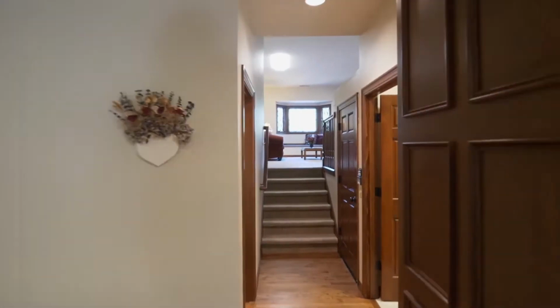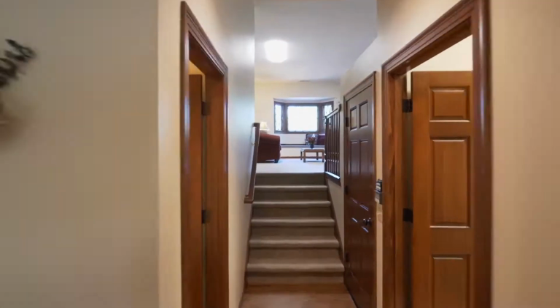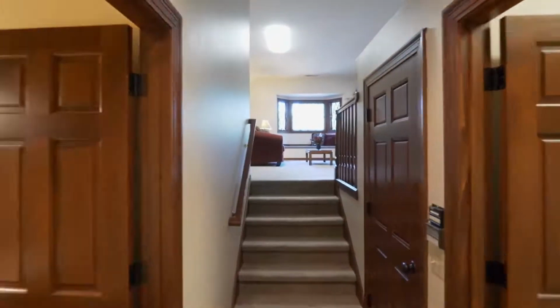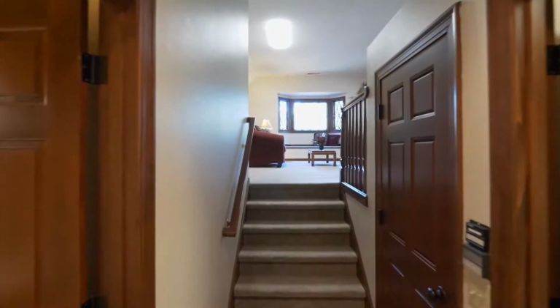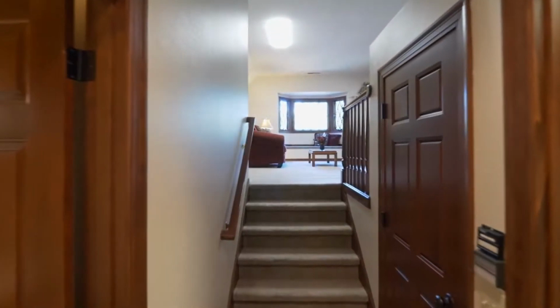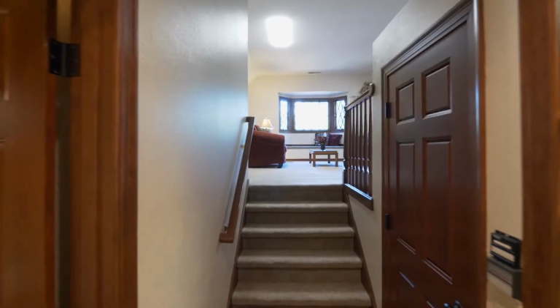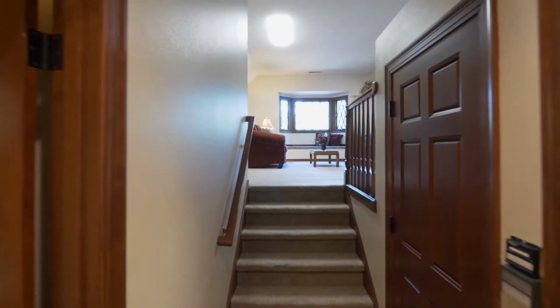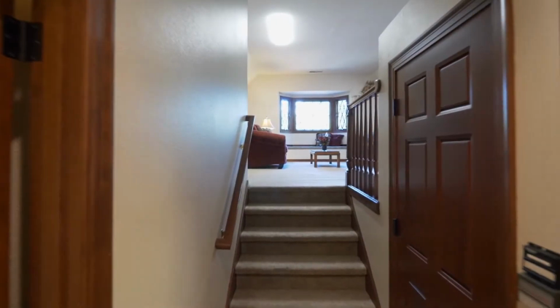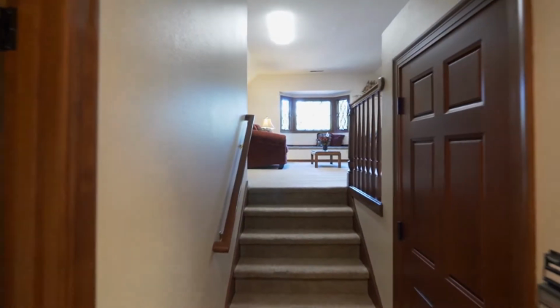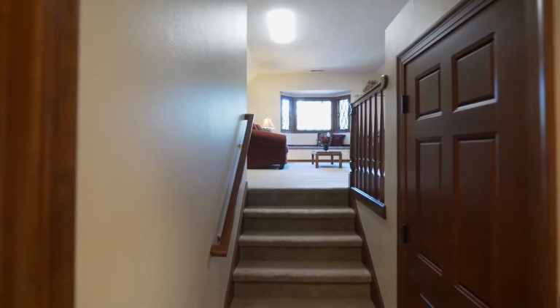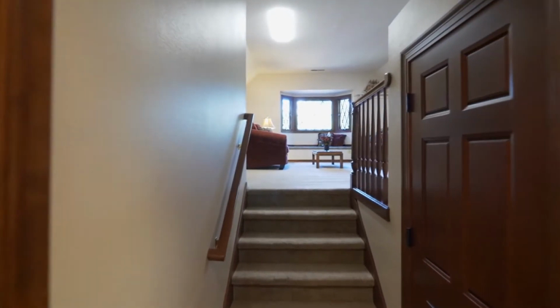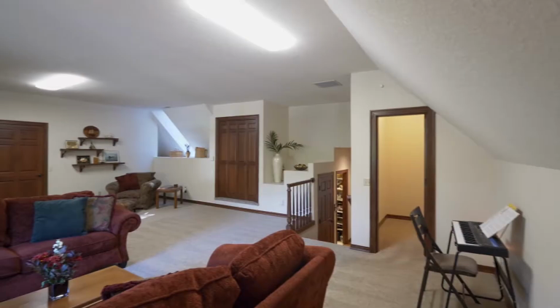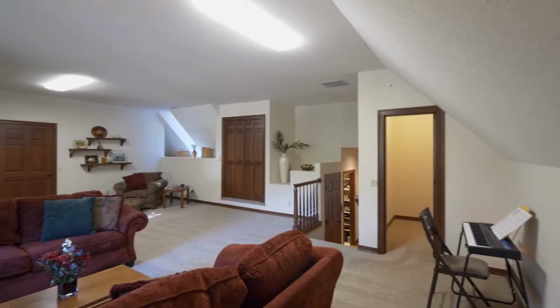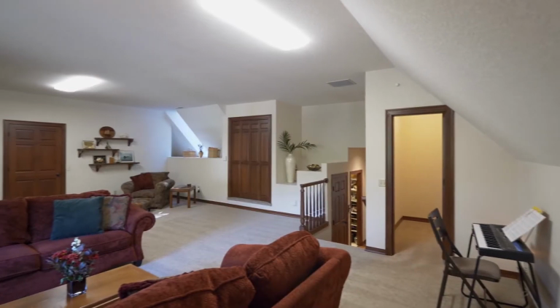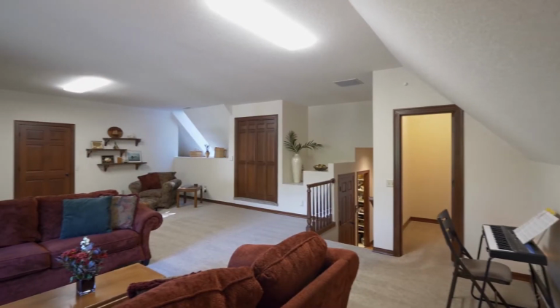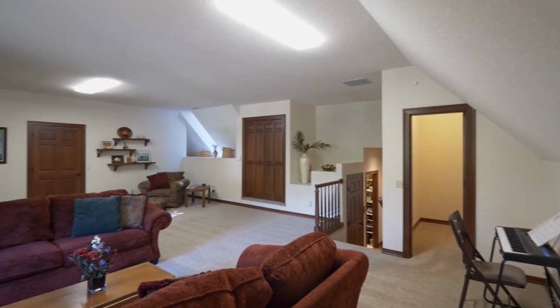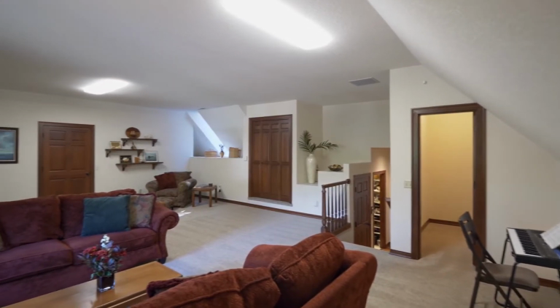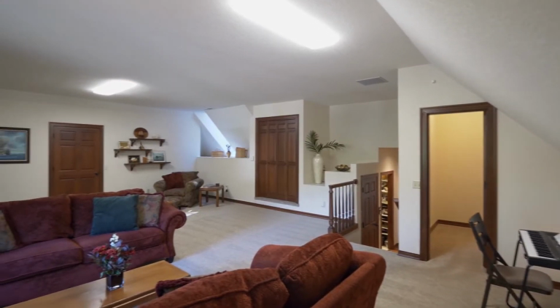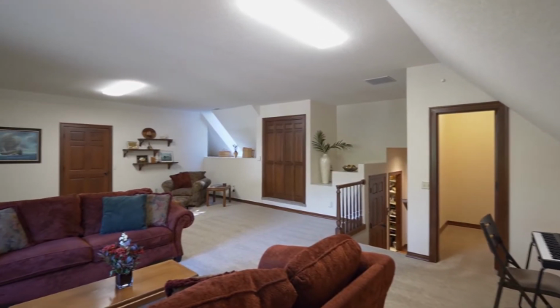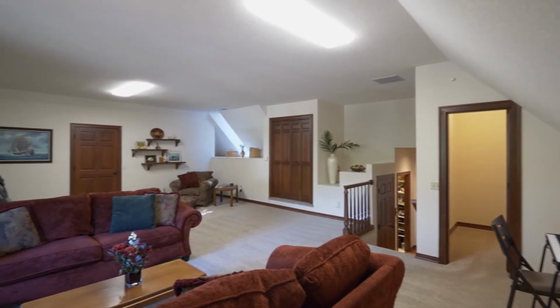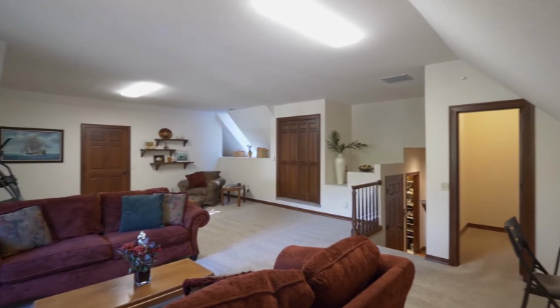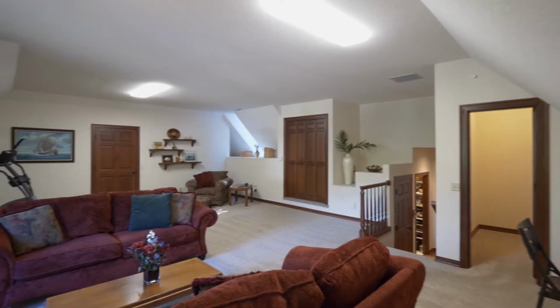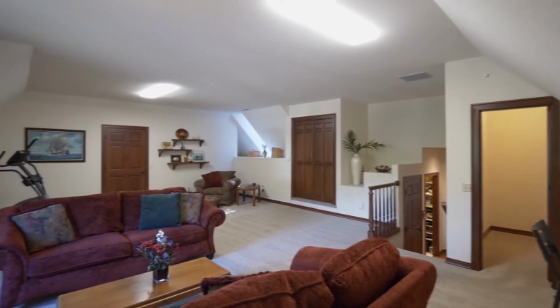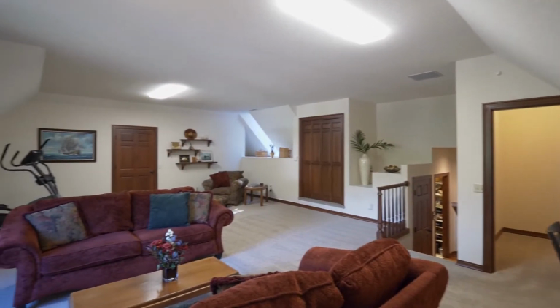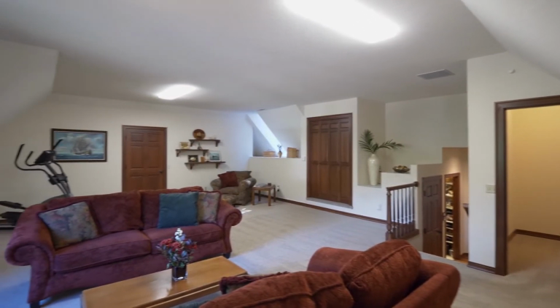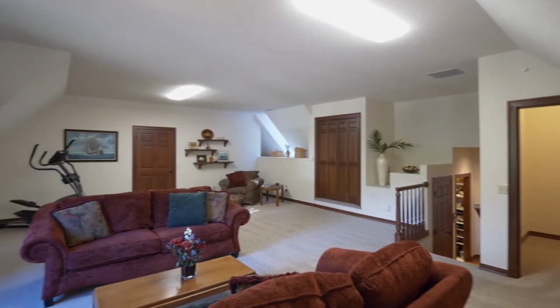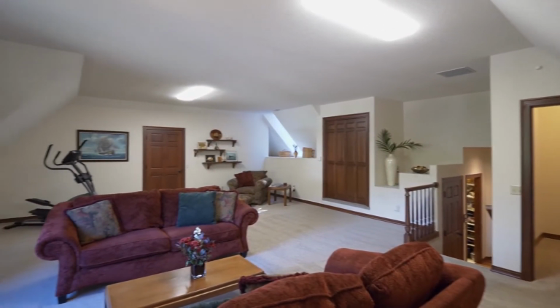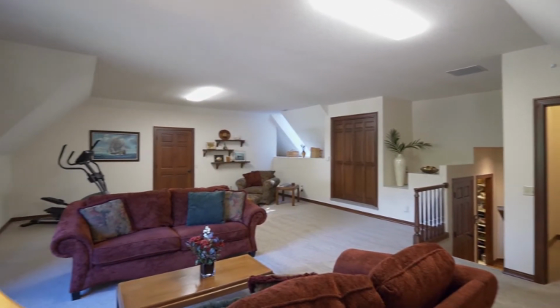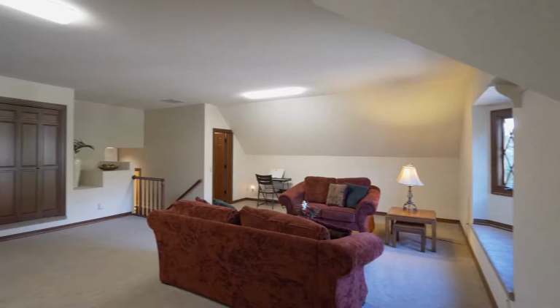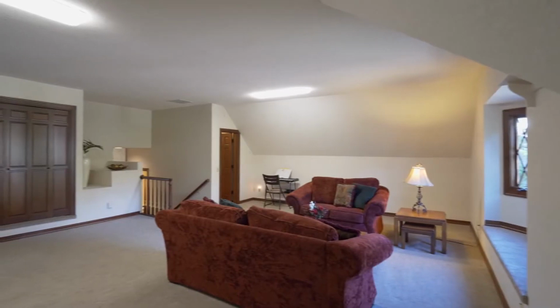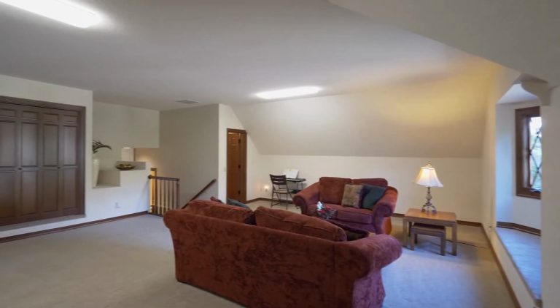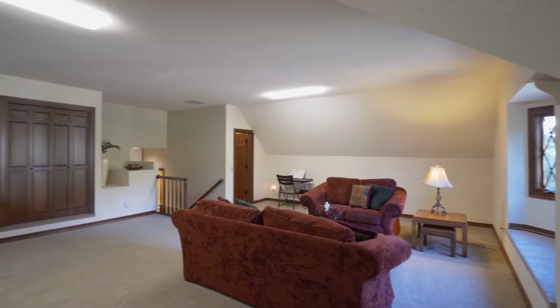Up just a few steps, you'll find a huge bonus room ready for any number of uses.